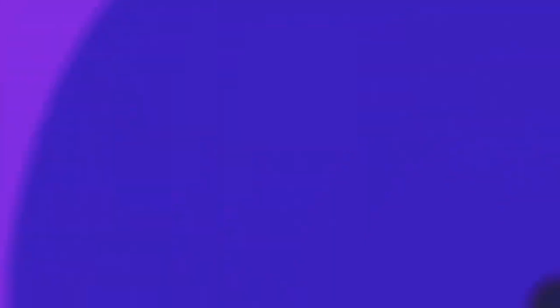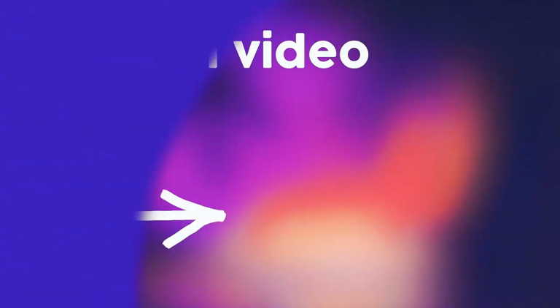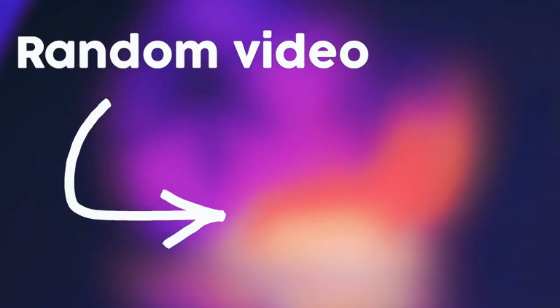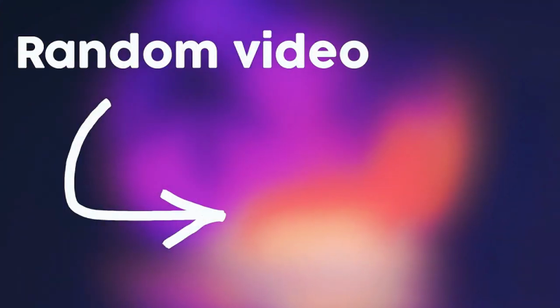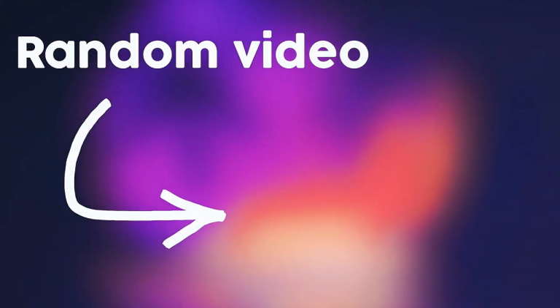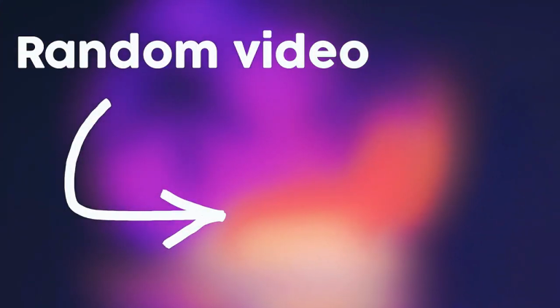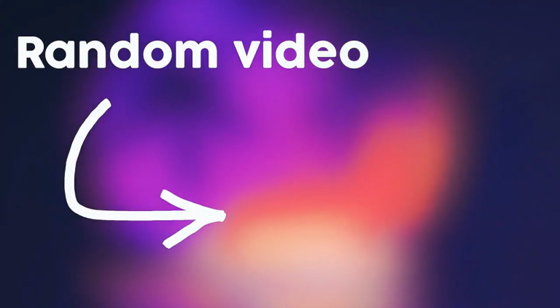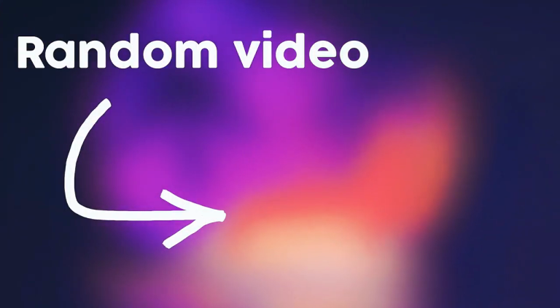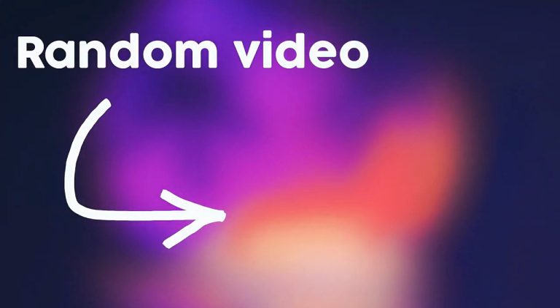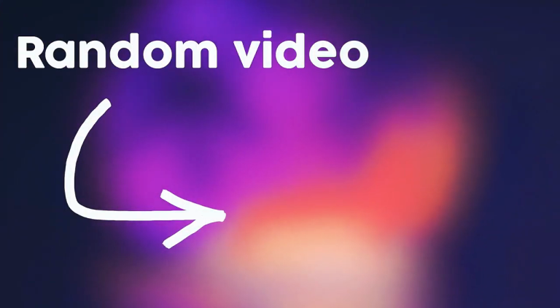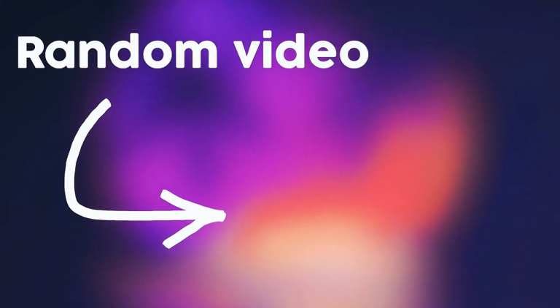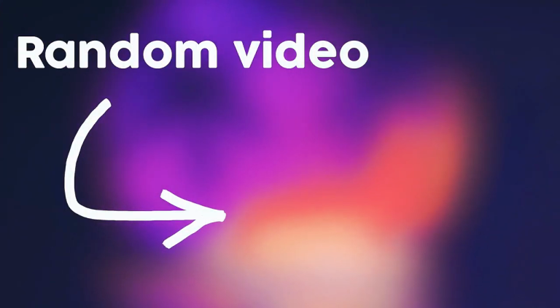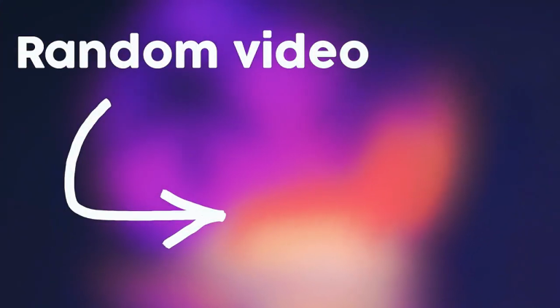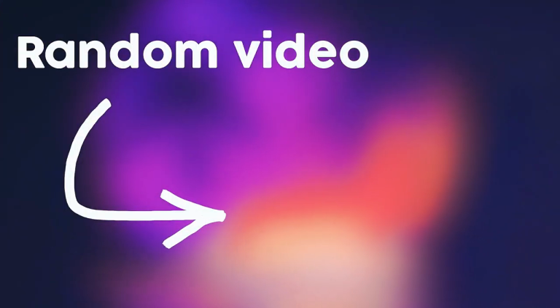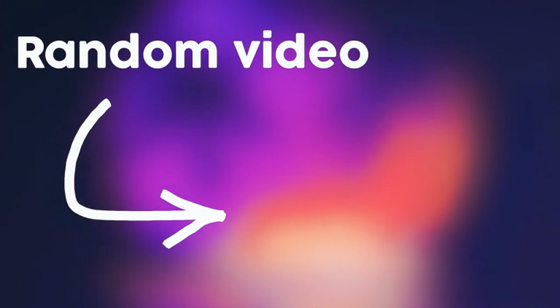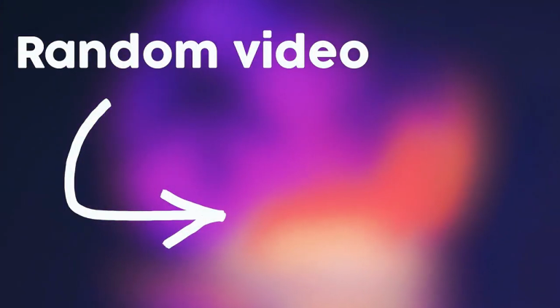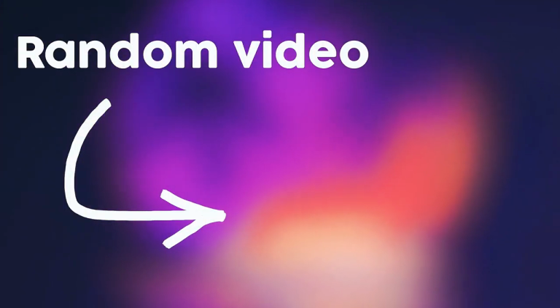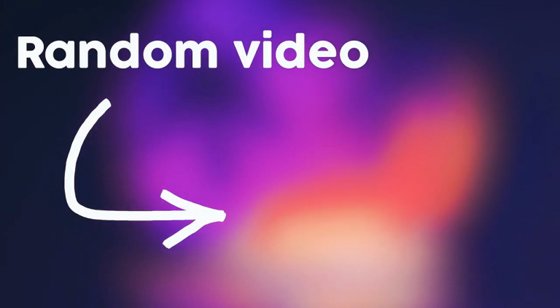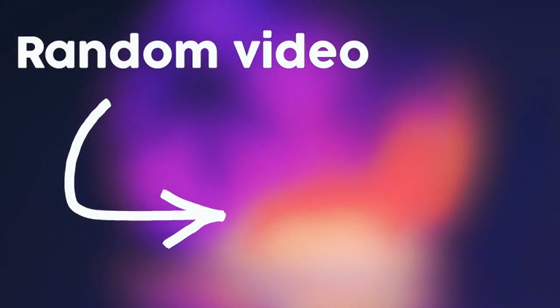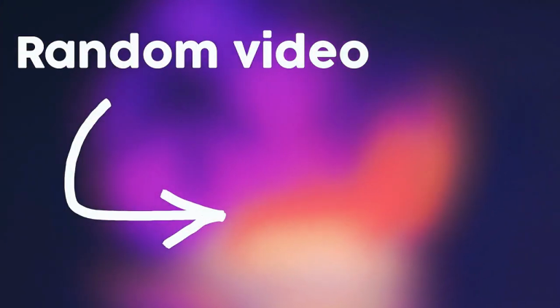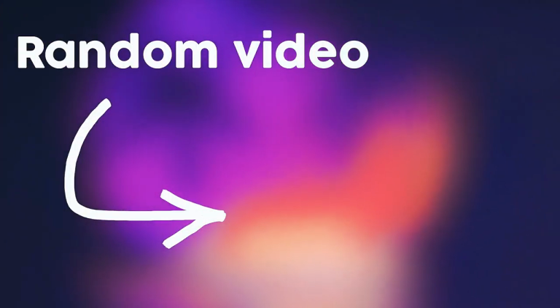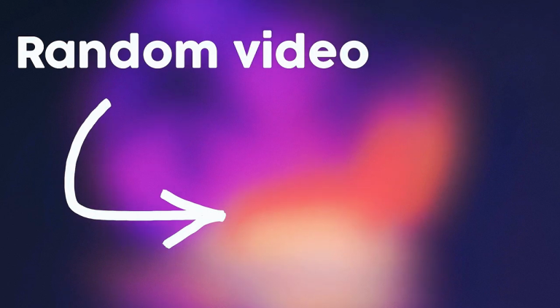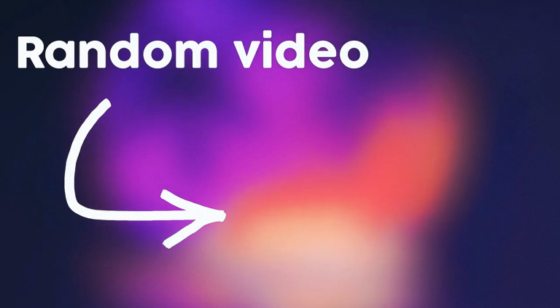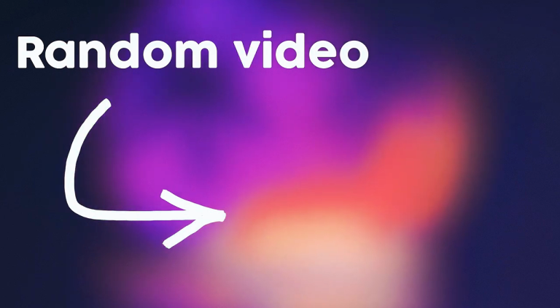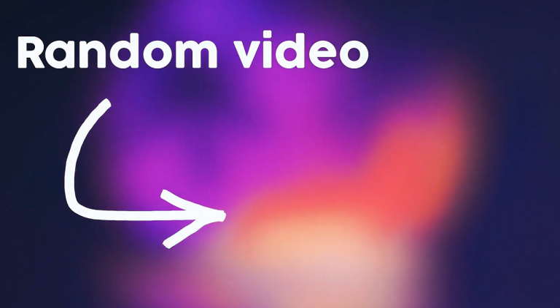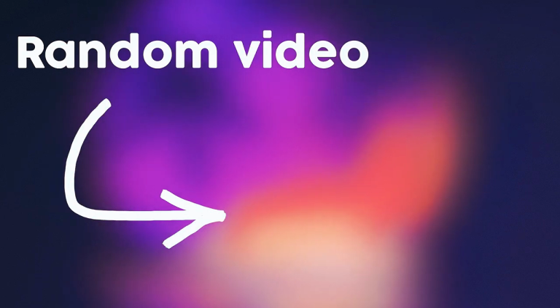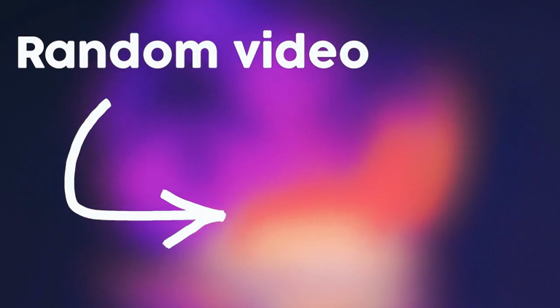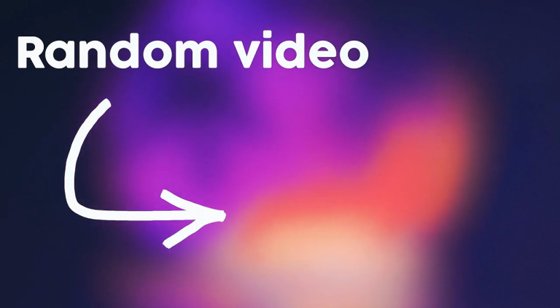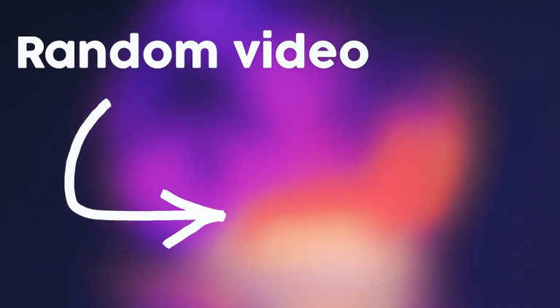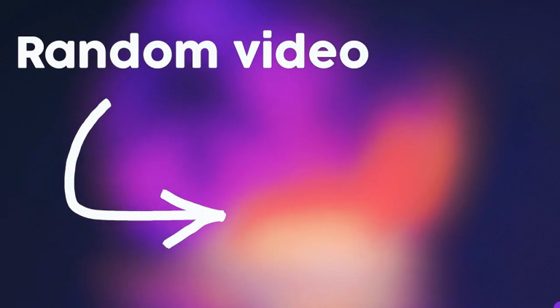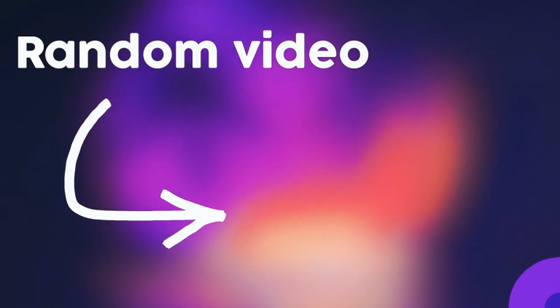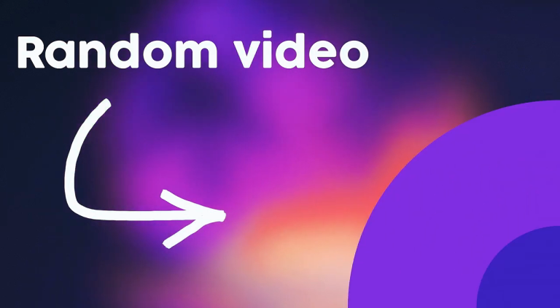Thank you for watching the video until the end — click the like button and subscribe to the channel. Bye.